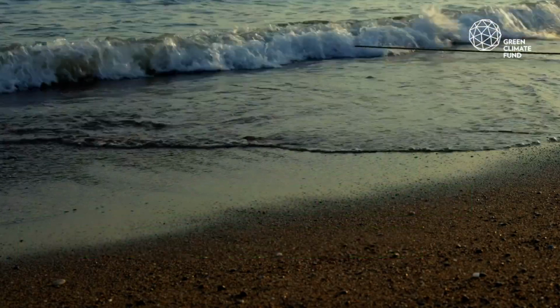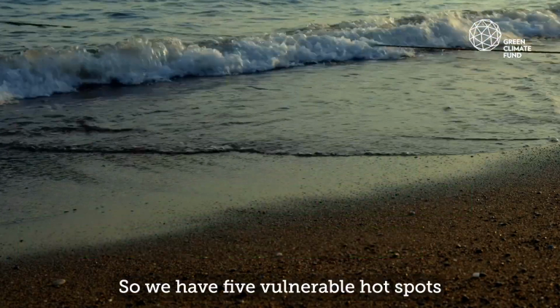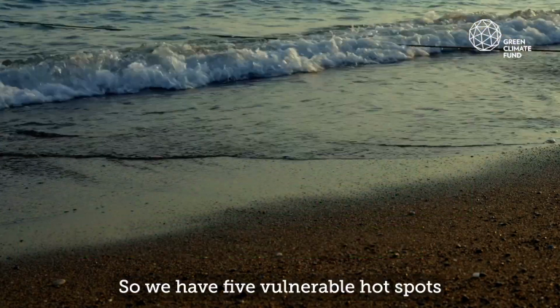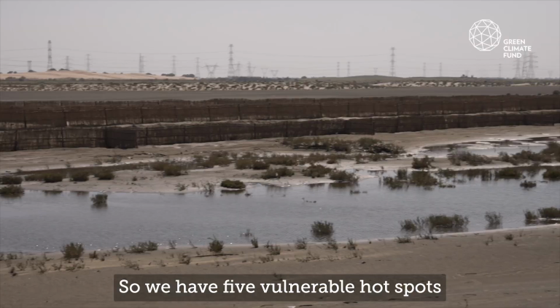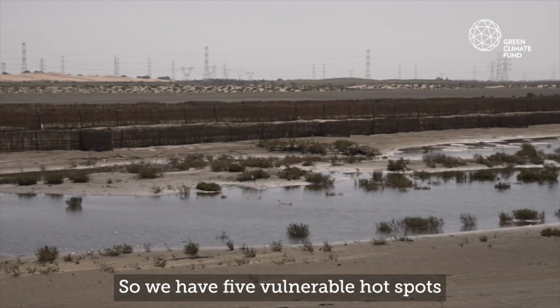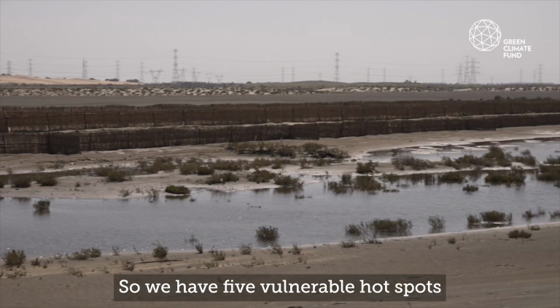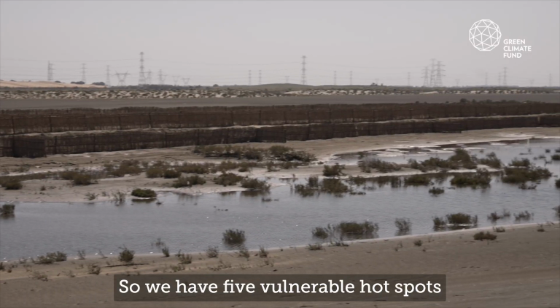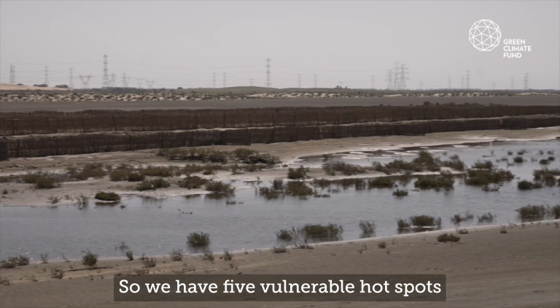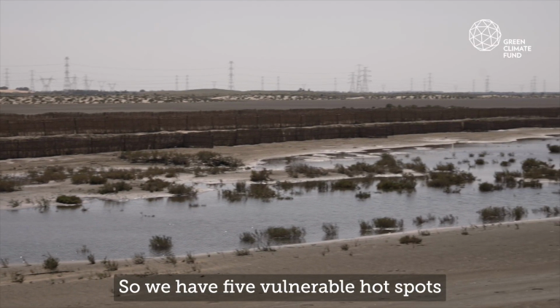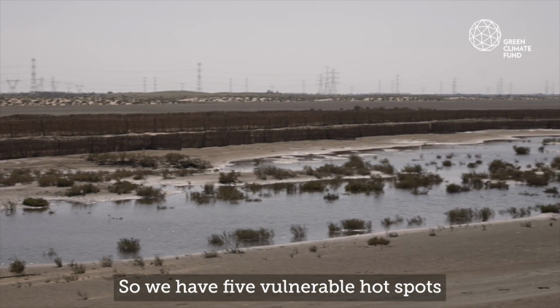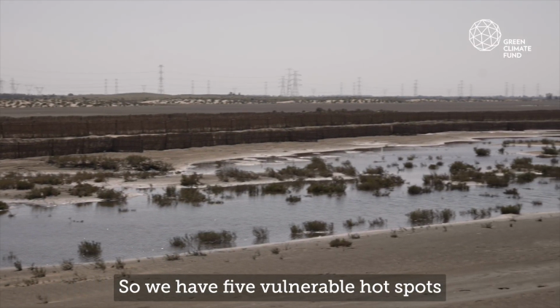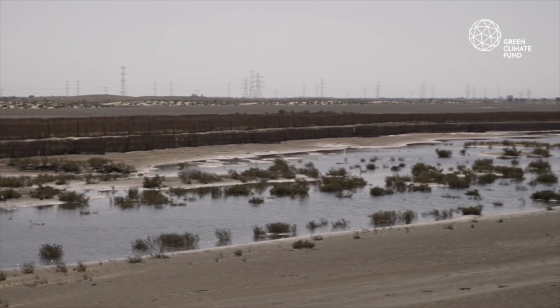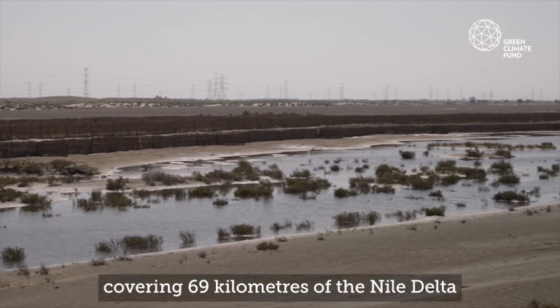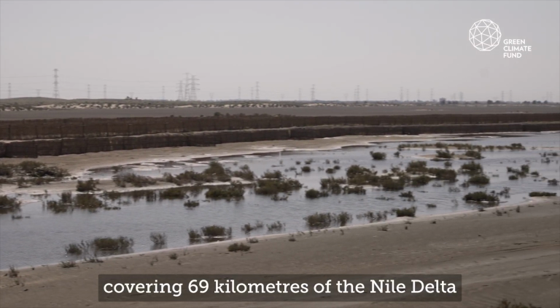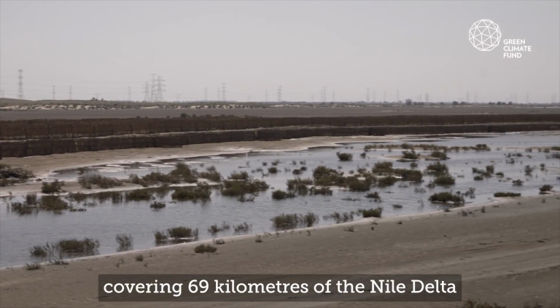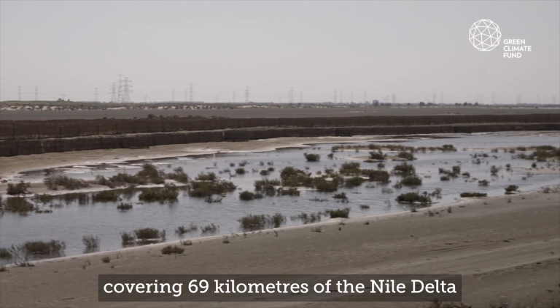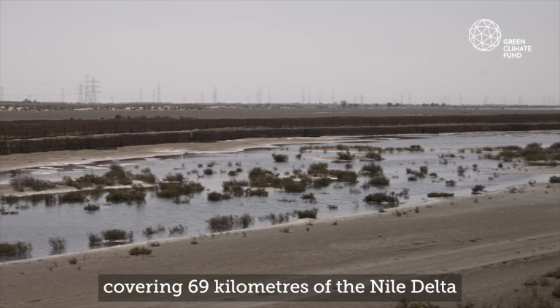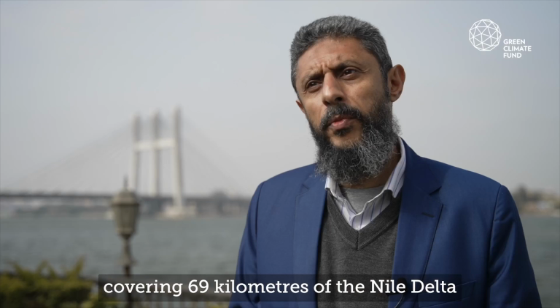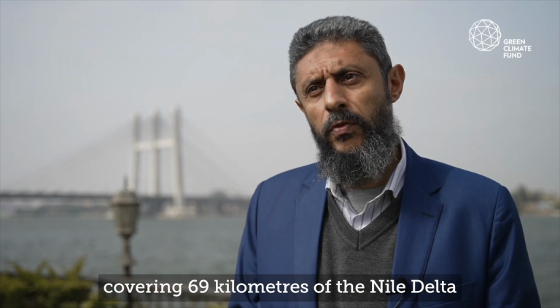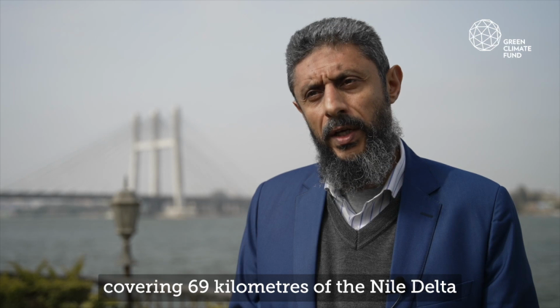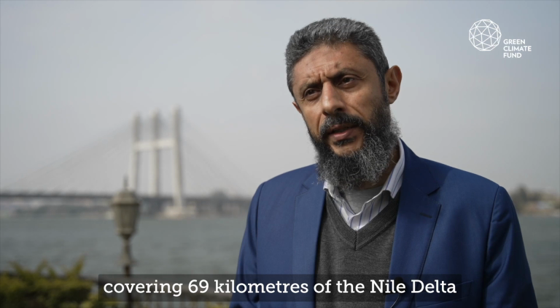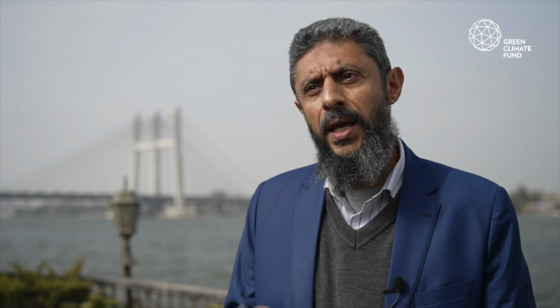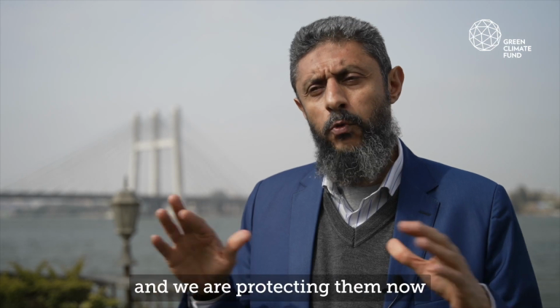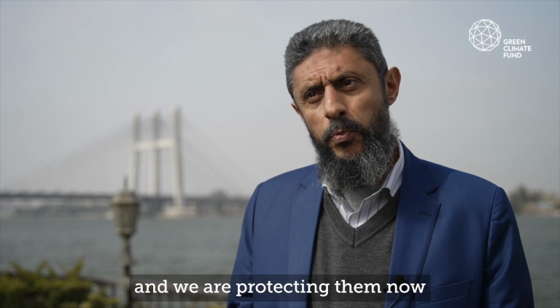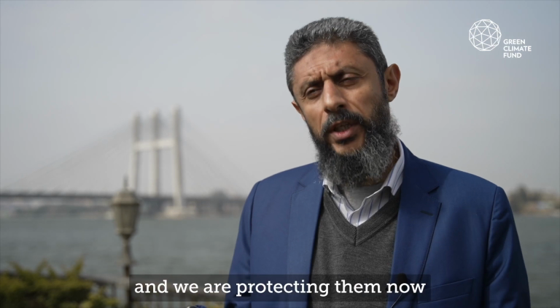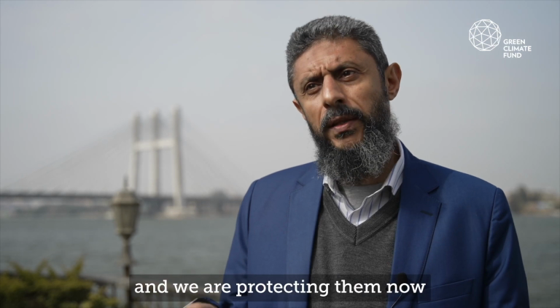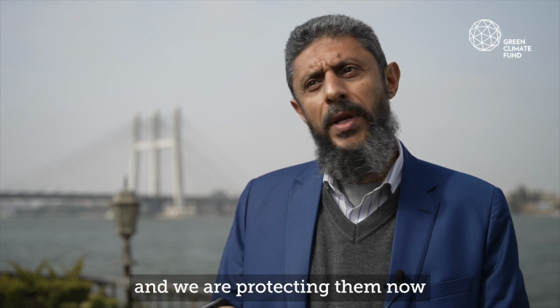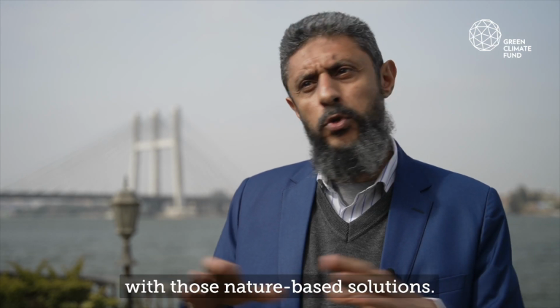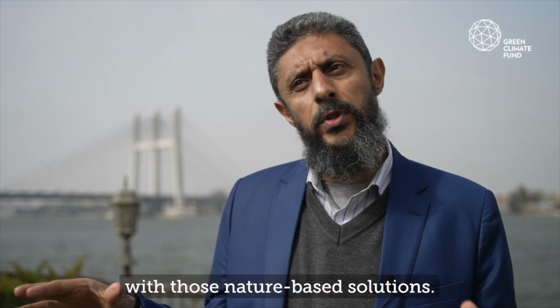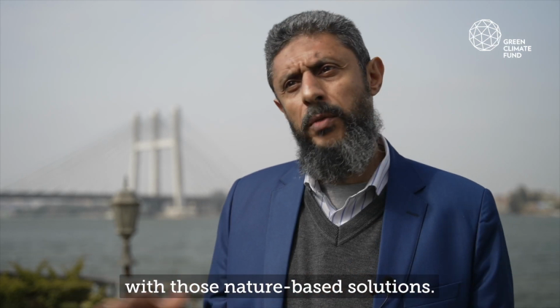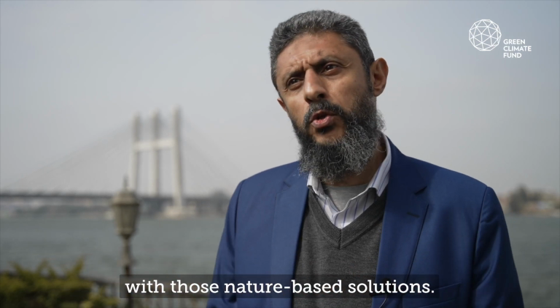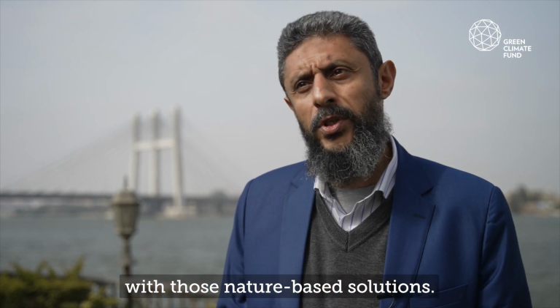We have five vulnerable hotspots covering 69 kilometers of the Nile Delta, and we are protecting them now with those nature-based solutions.